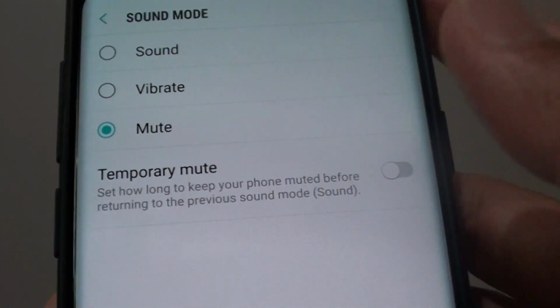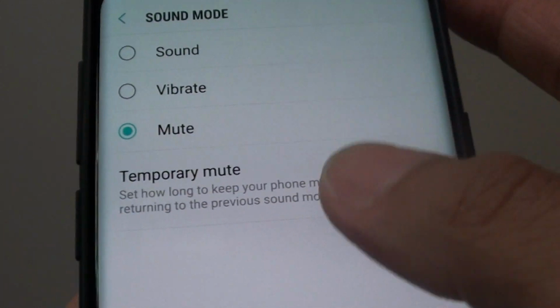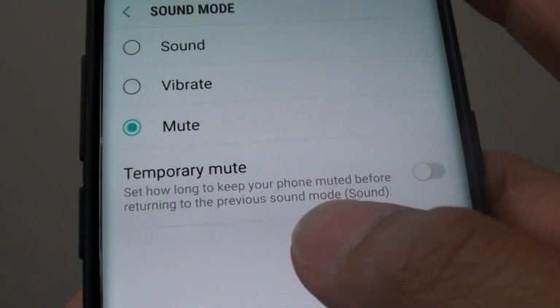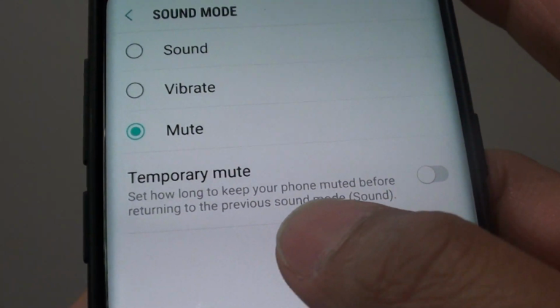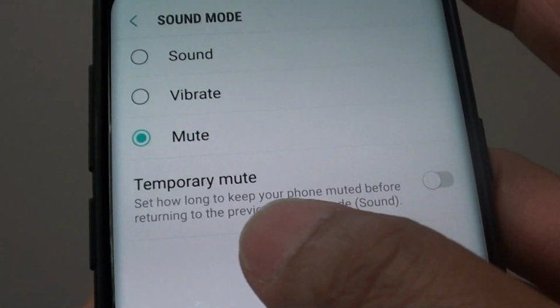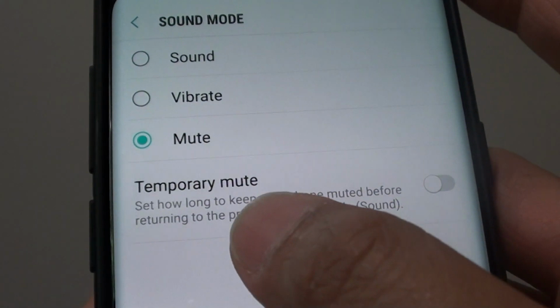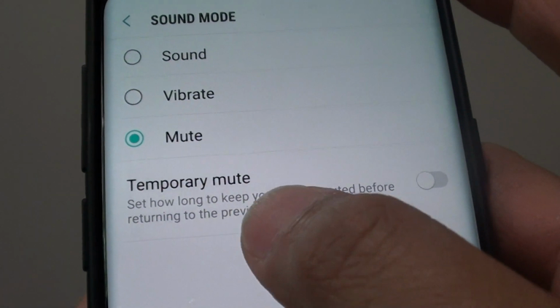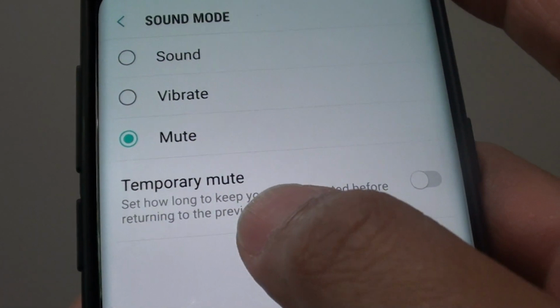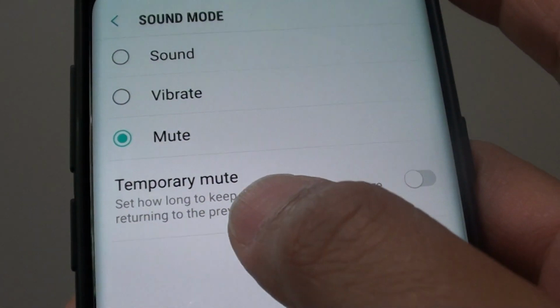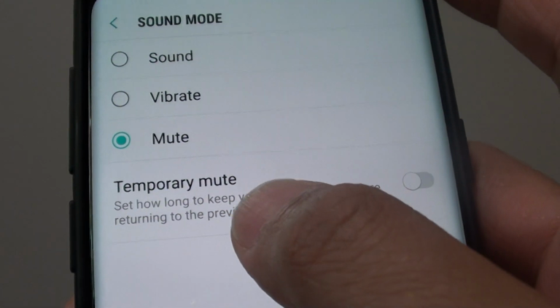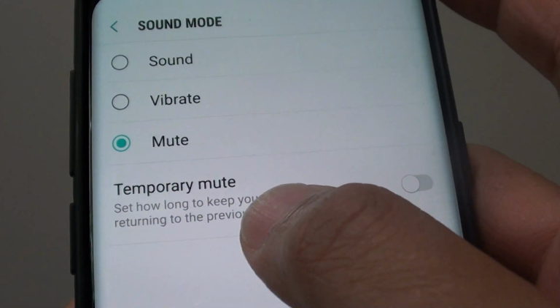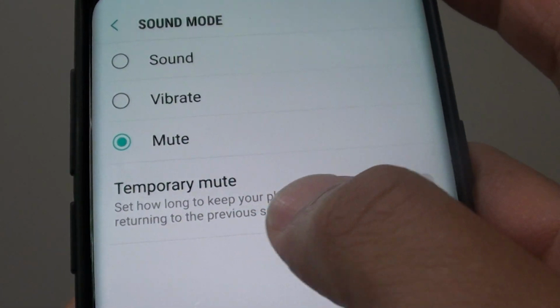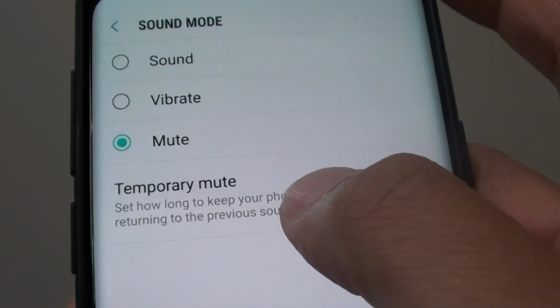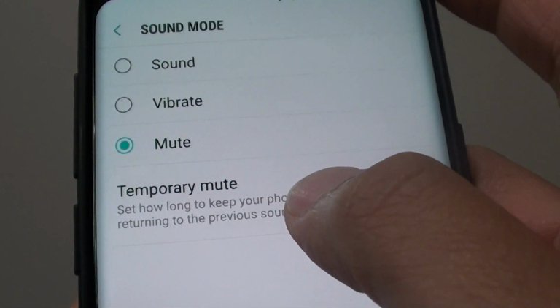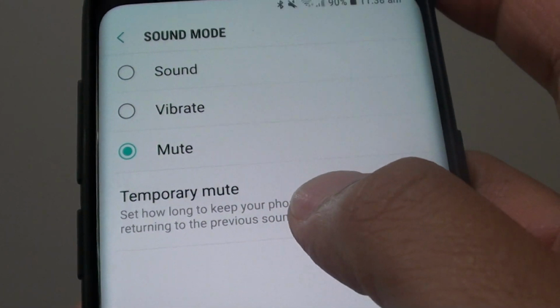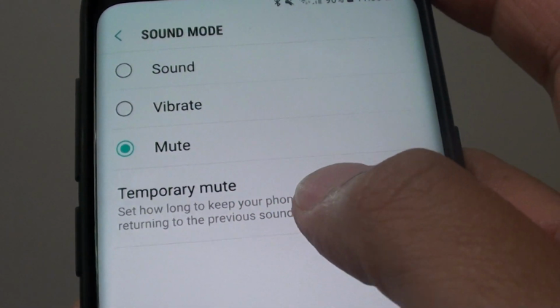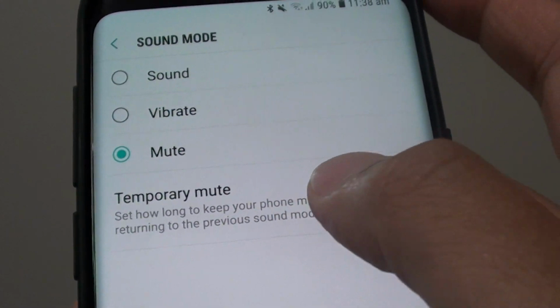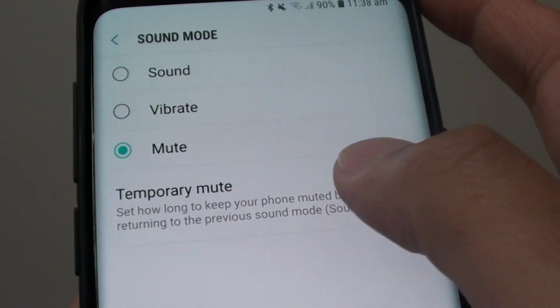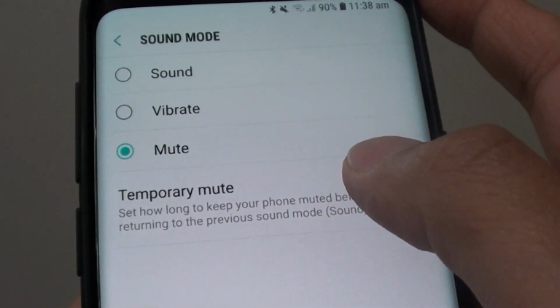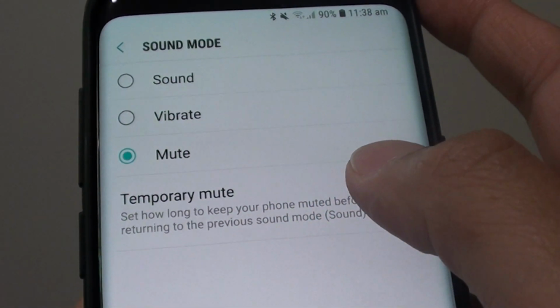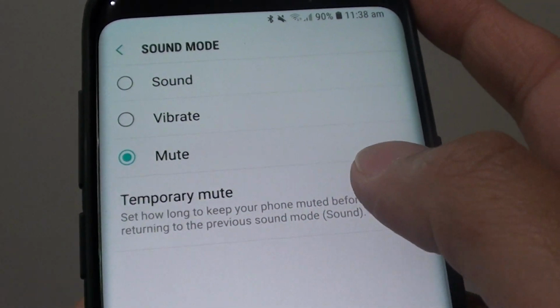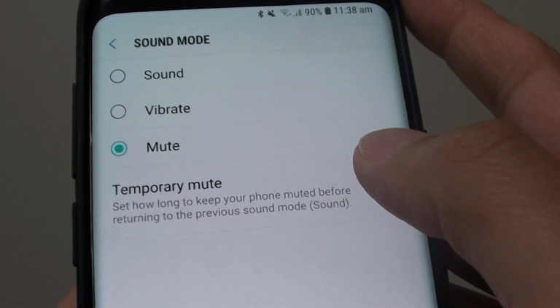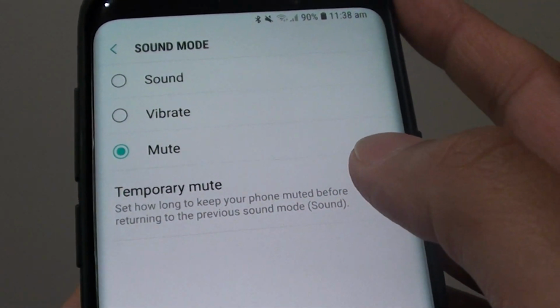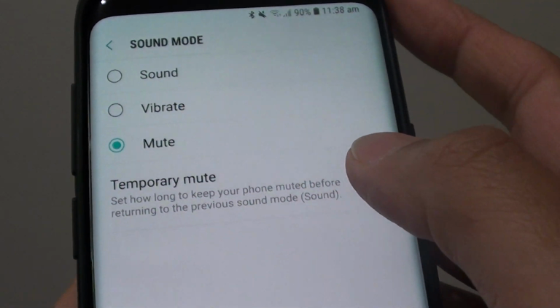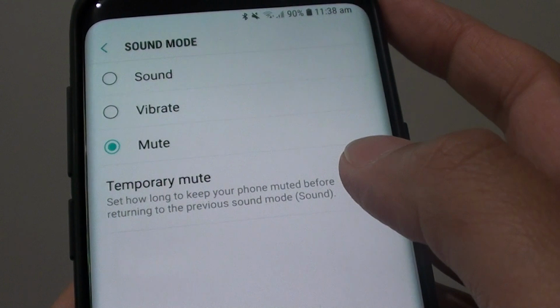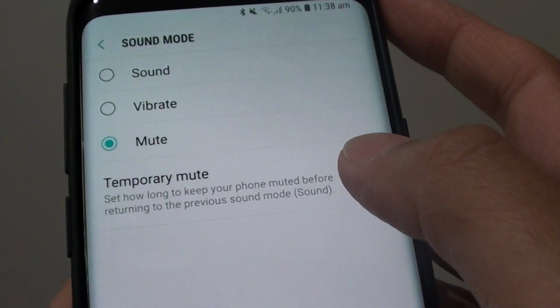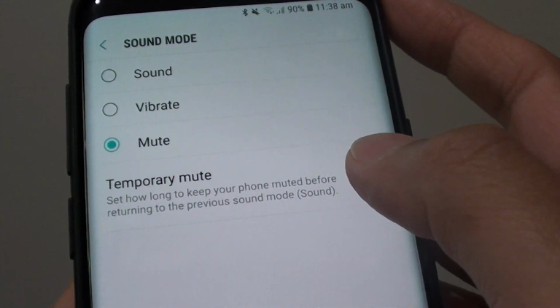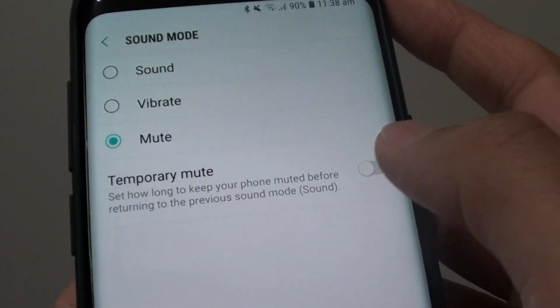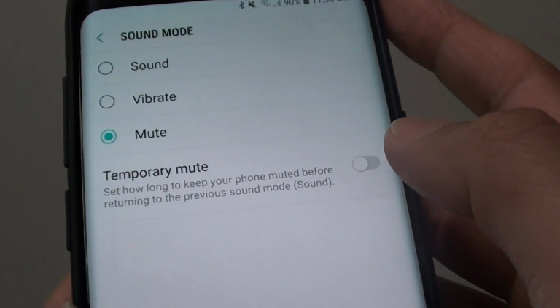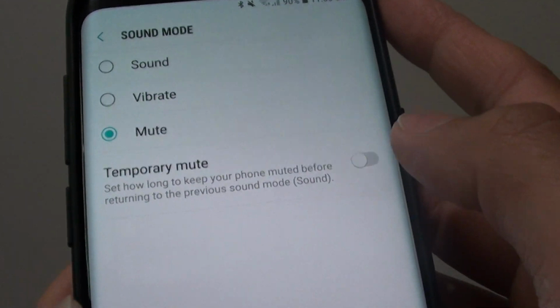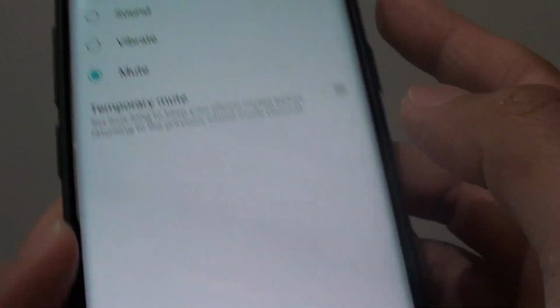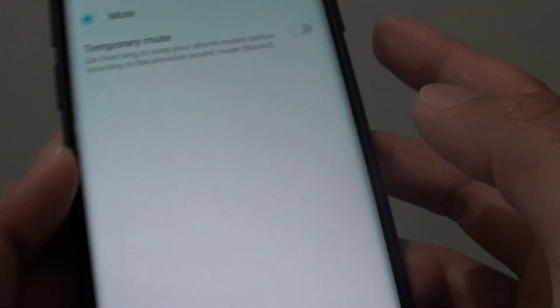How to set a temporary mute timer for the phone sound on the Samsung Galaxy S9 or S9 Plus.